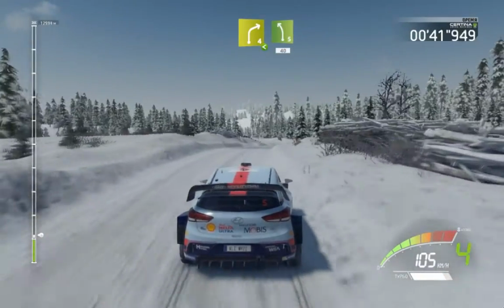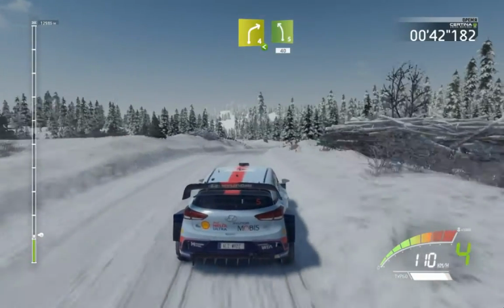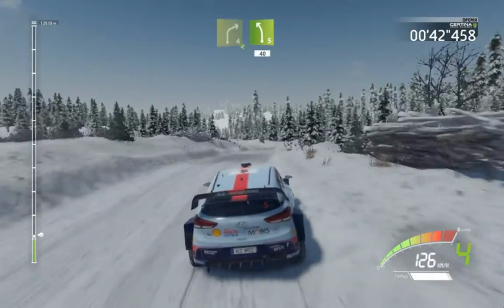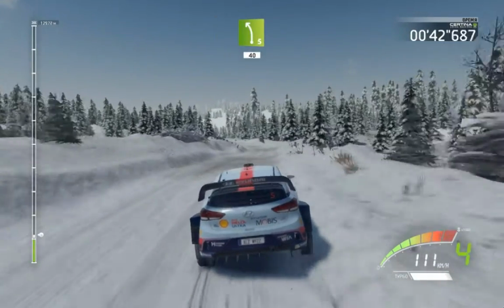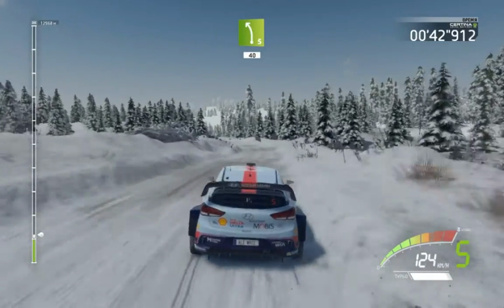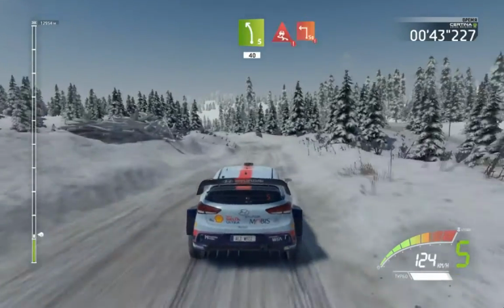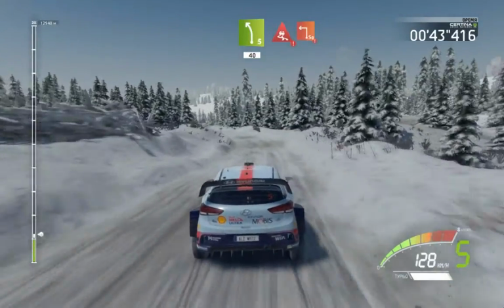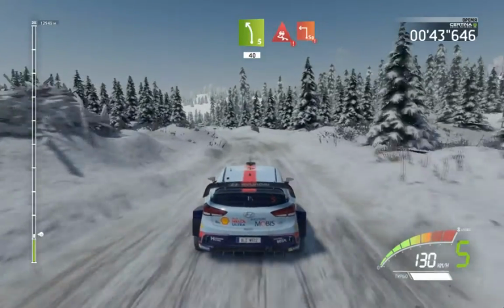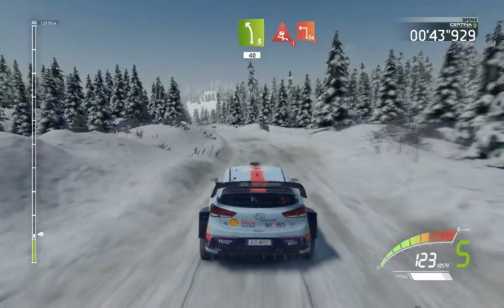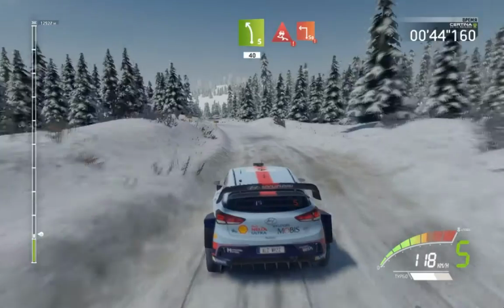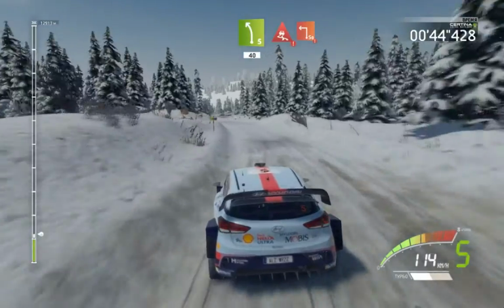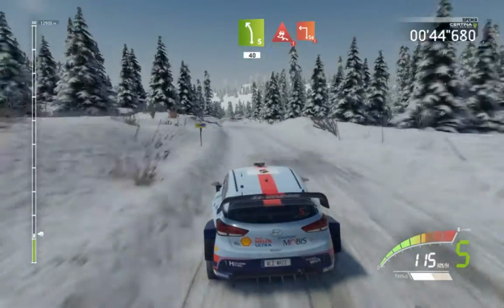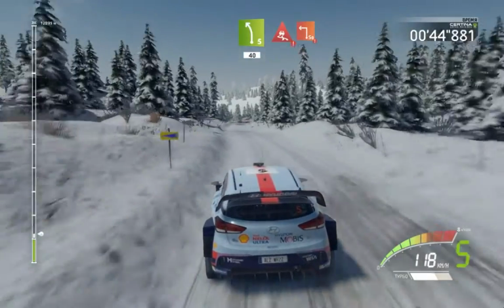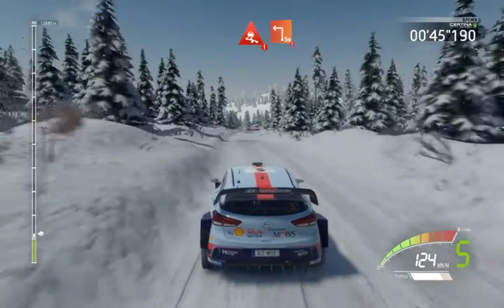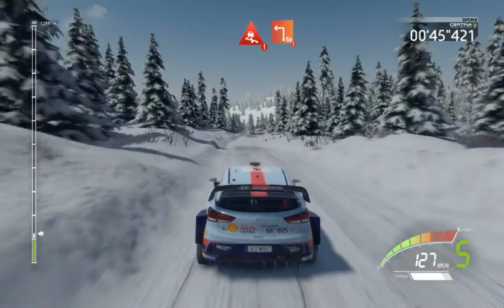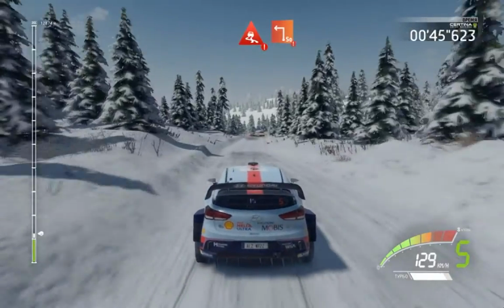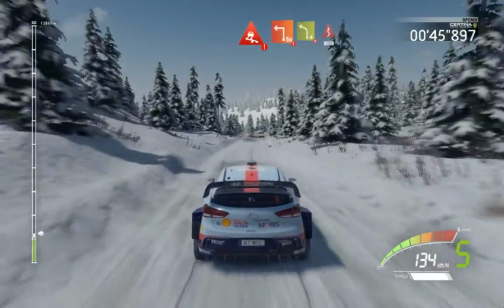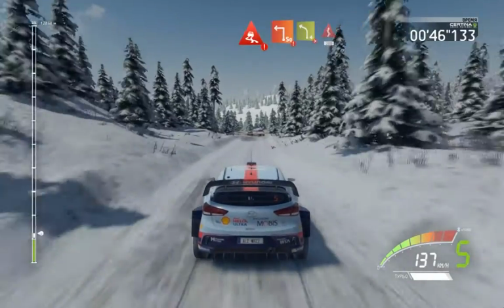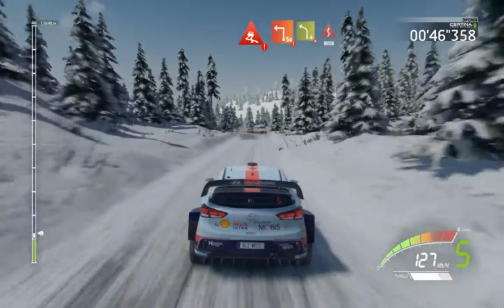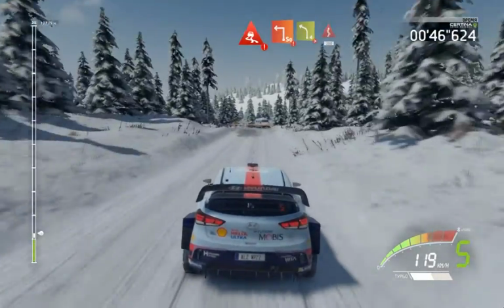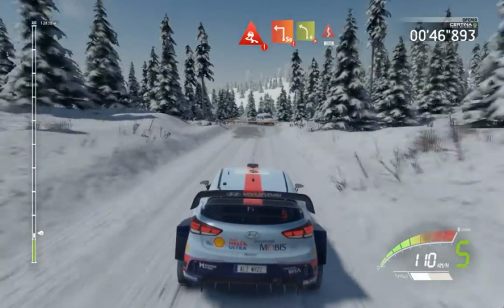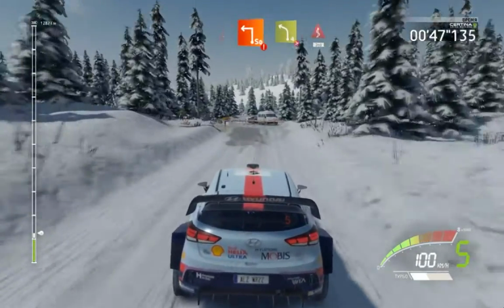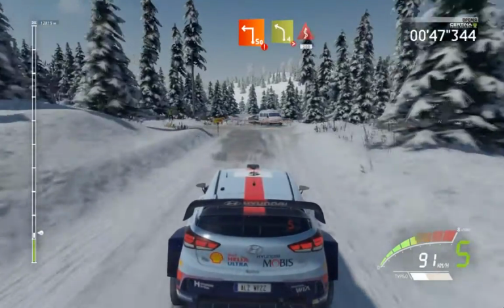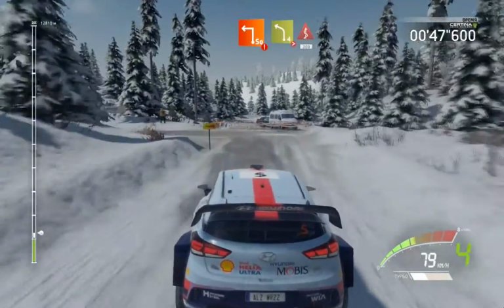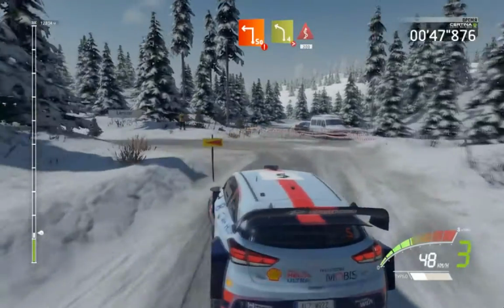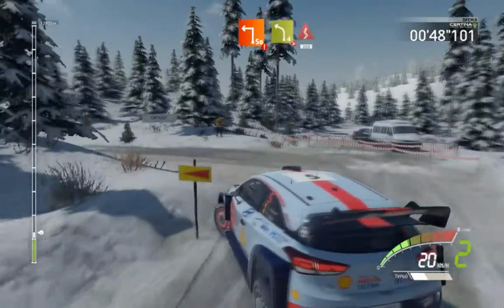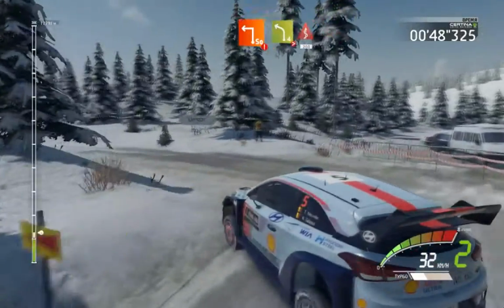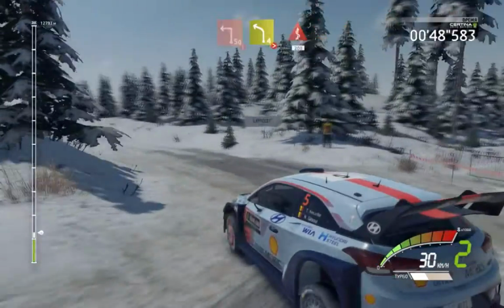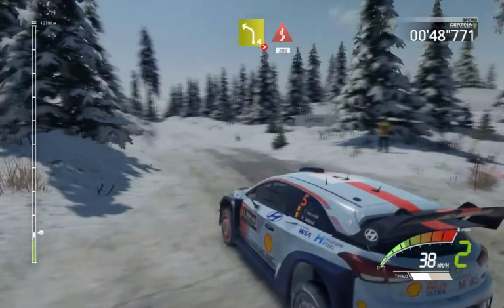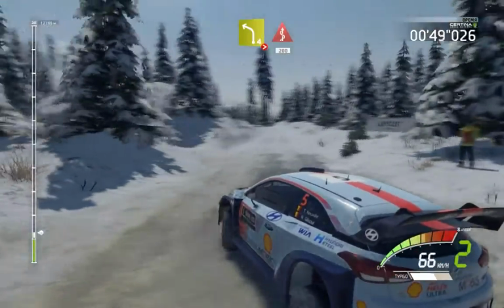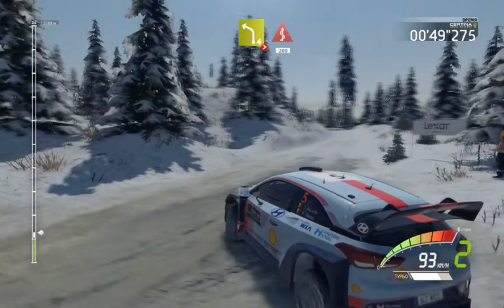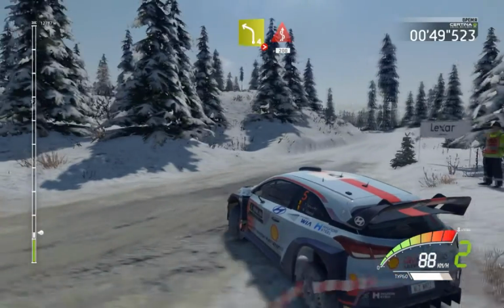Danger, slippy, hard brake, into square left, and left four, tightens, short, into kinks, two hundred.